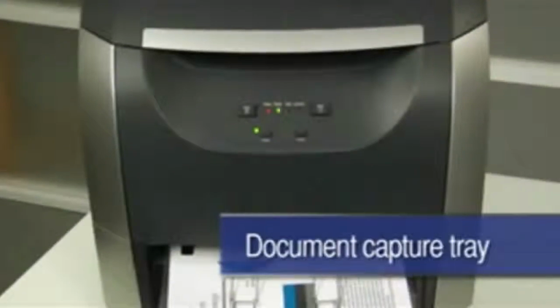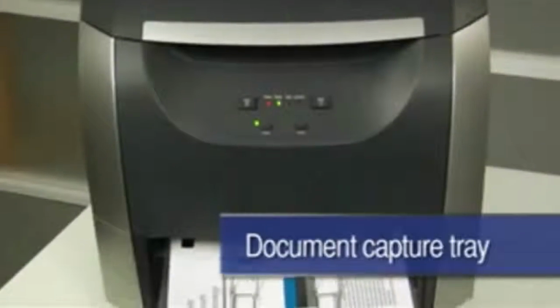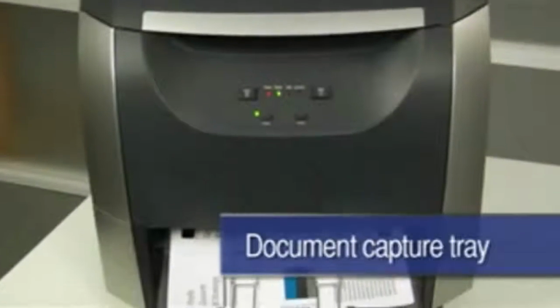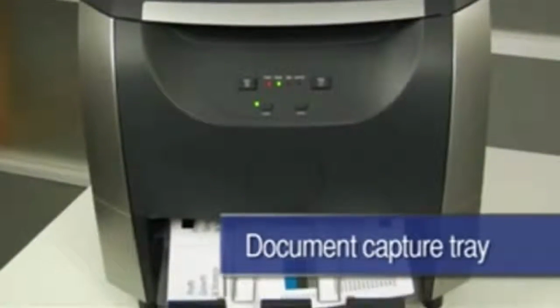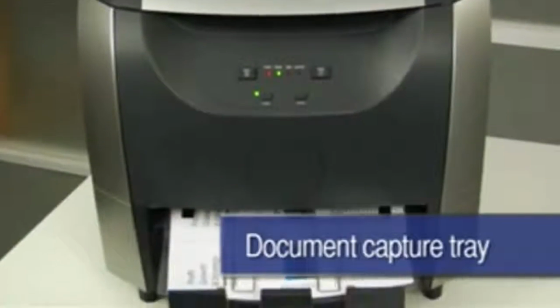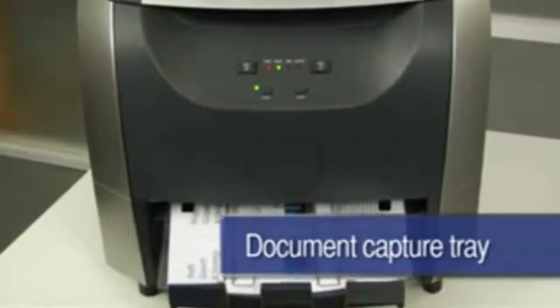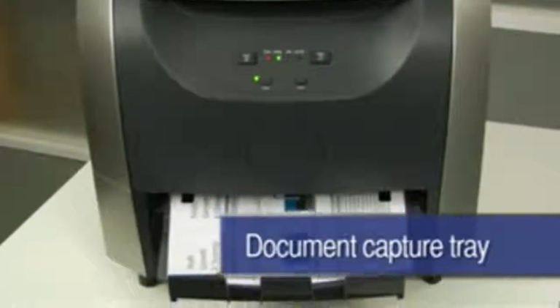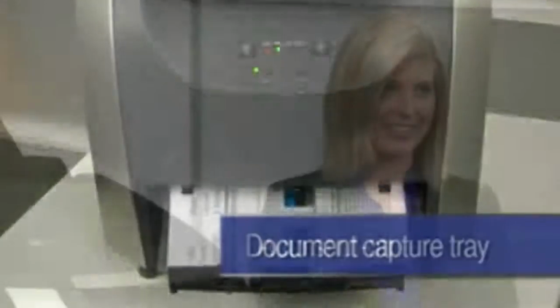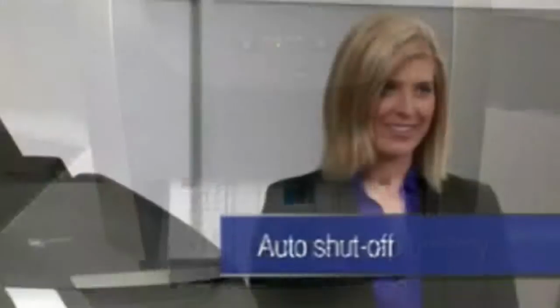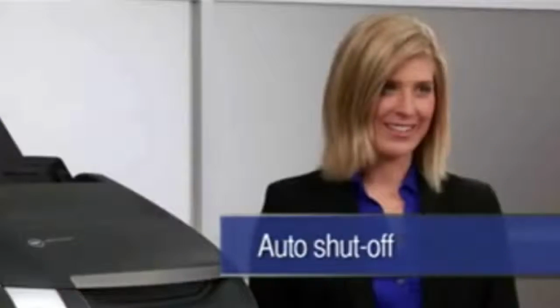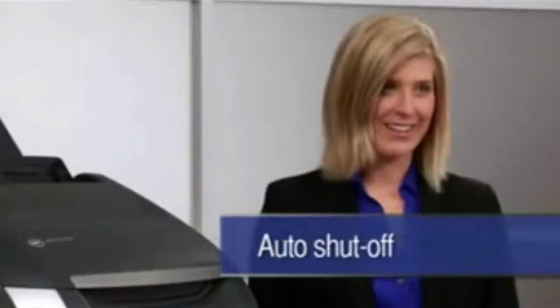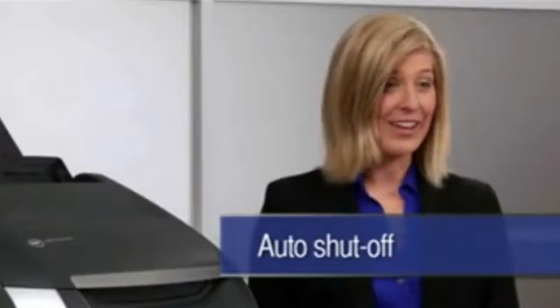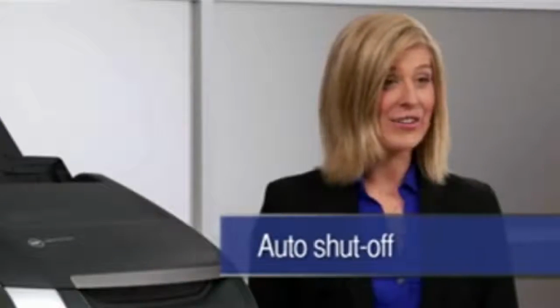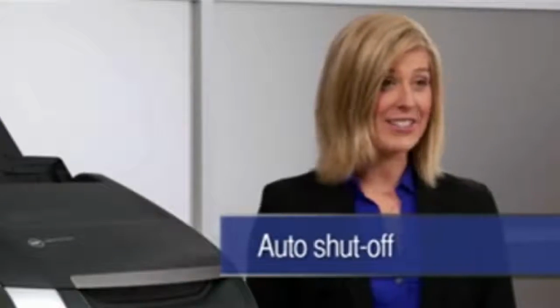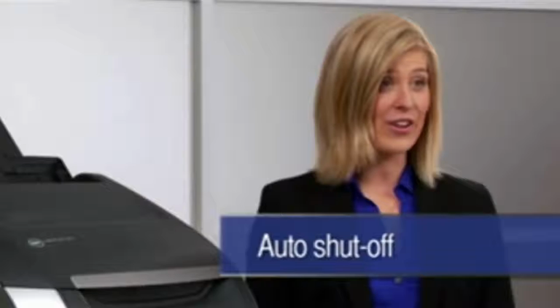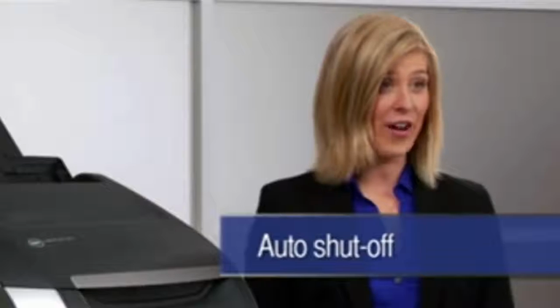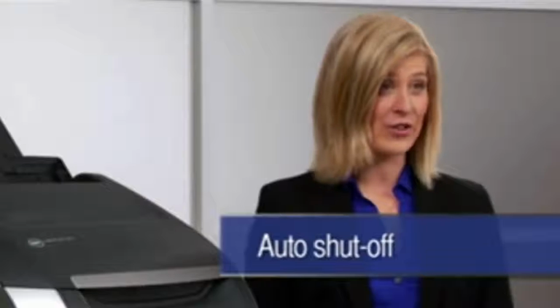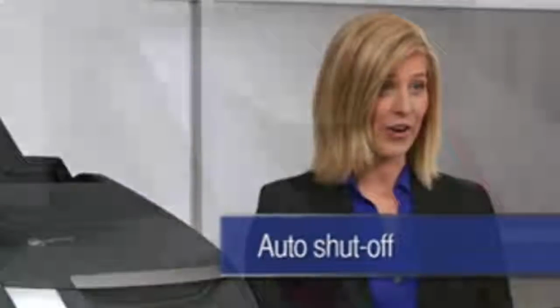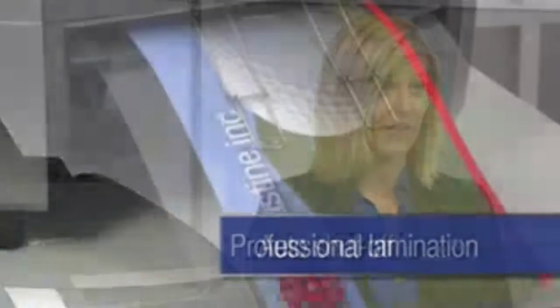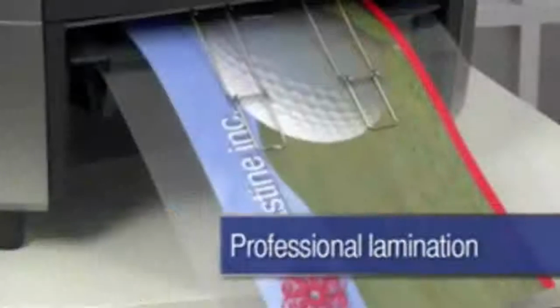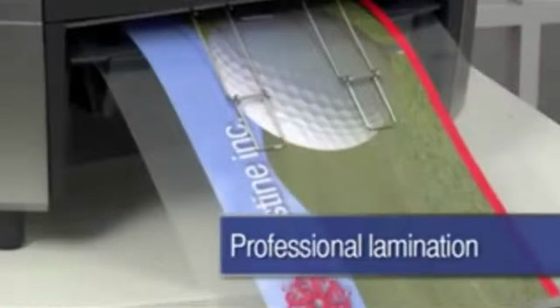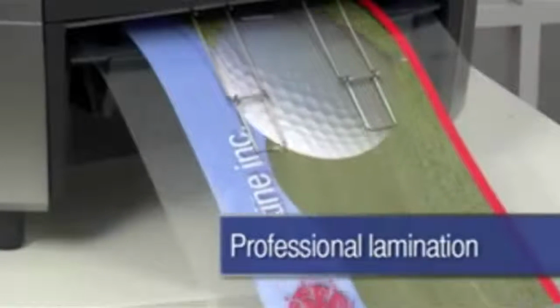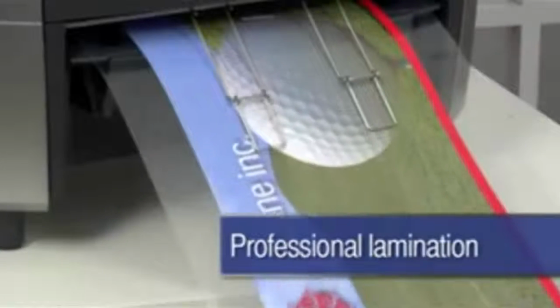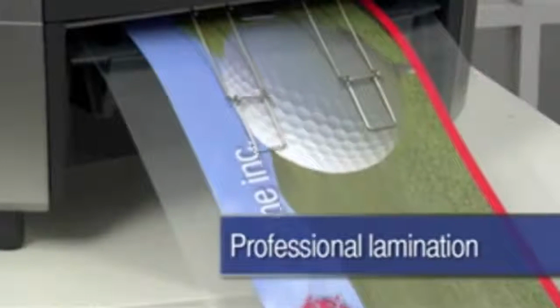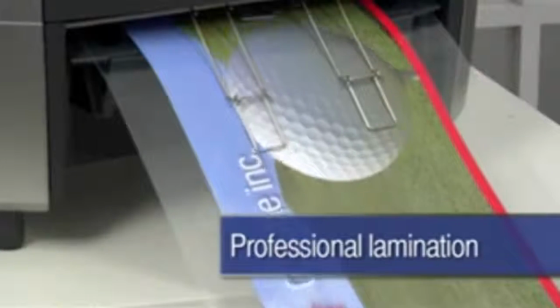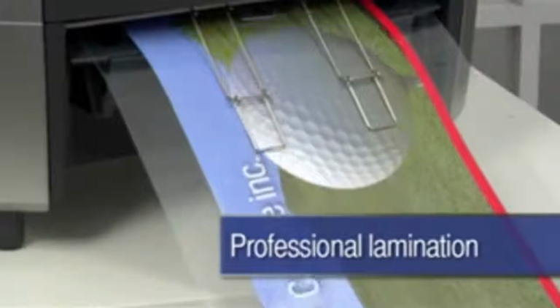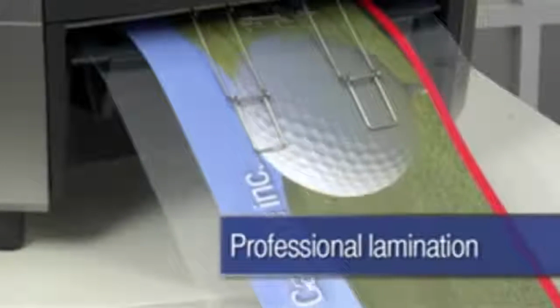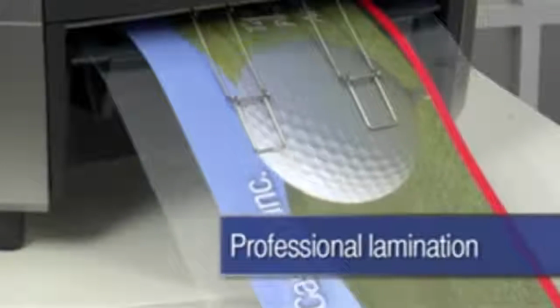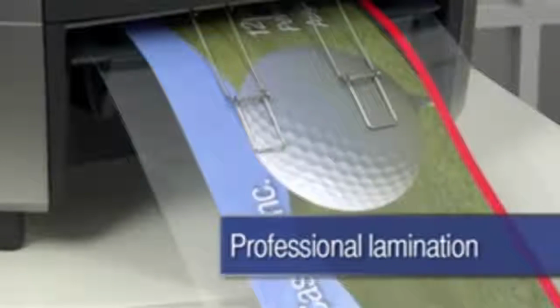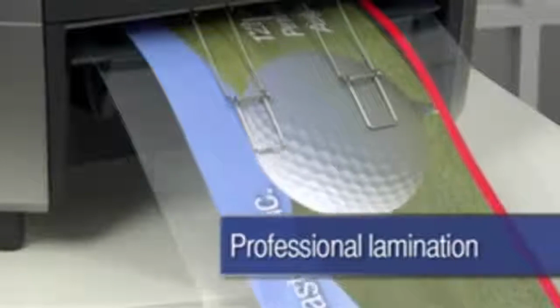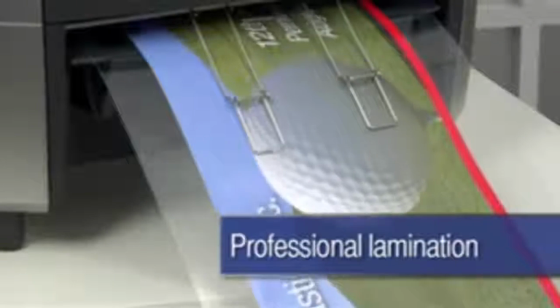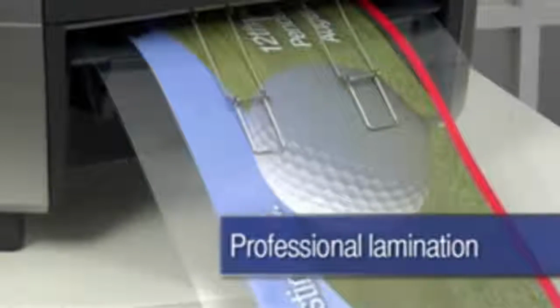Additional features include a document capture tray, energy-saving auto shut-off, and high-quality professional lamination.